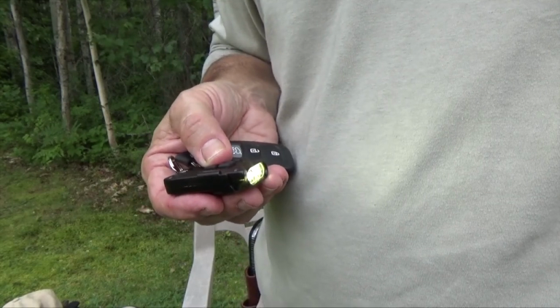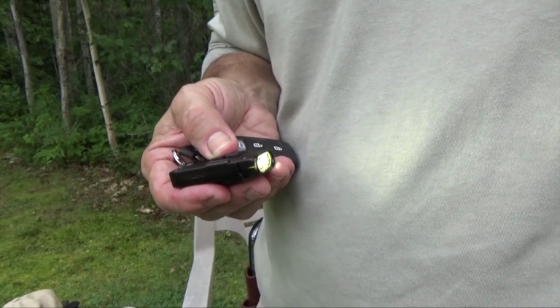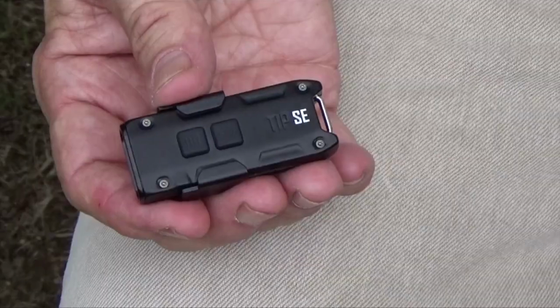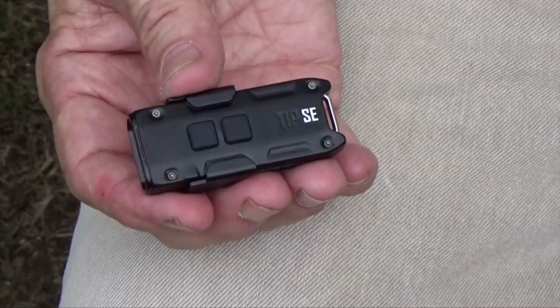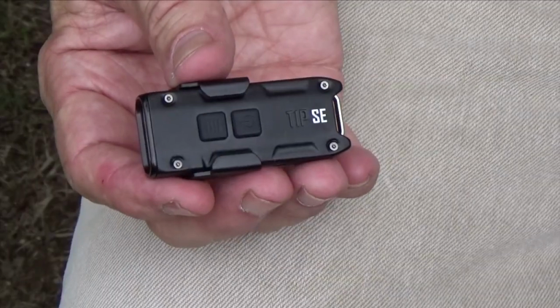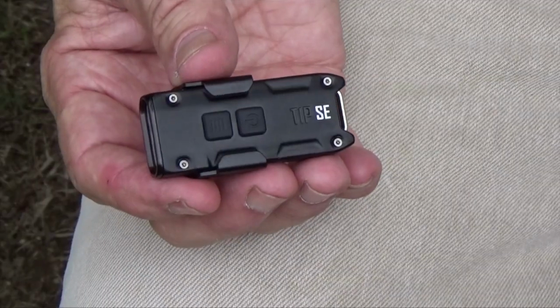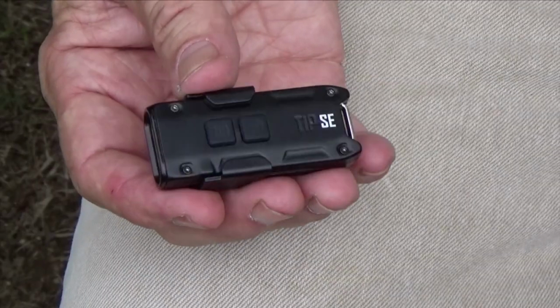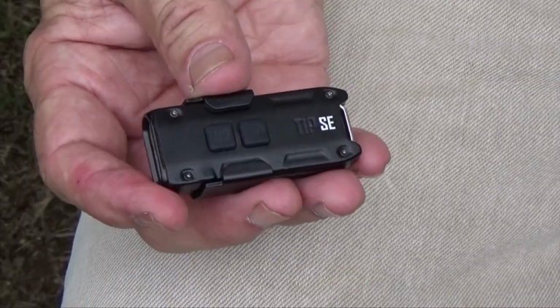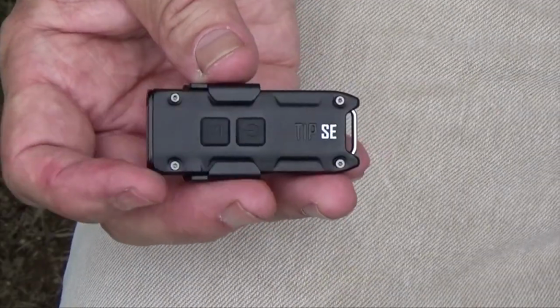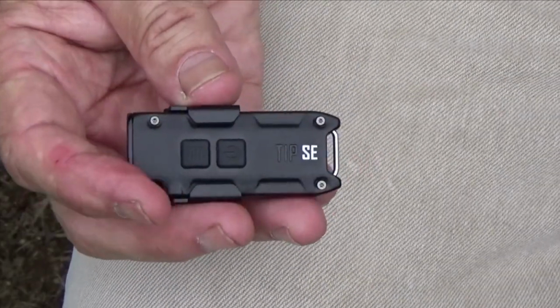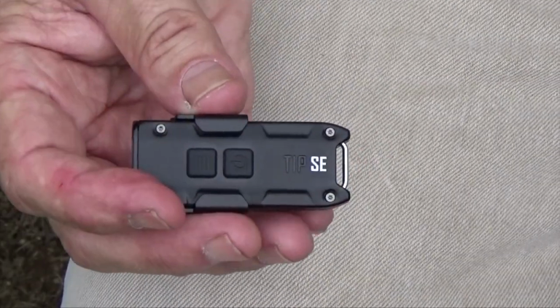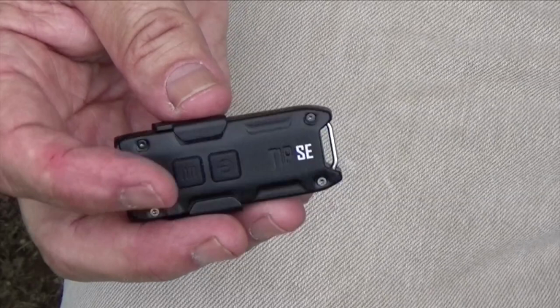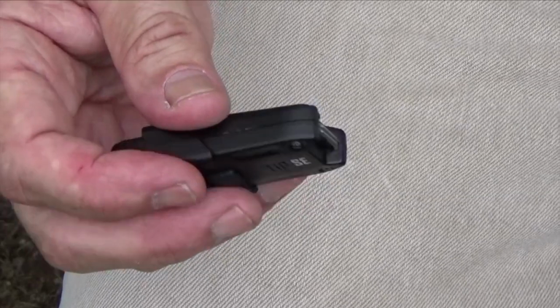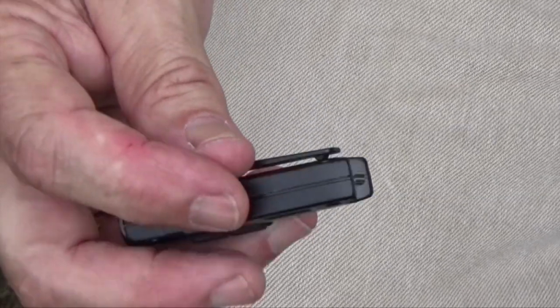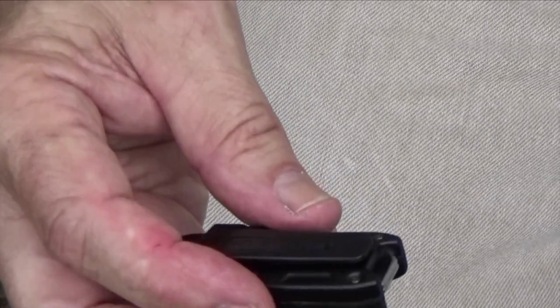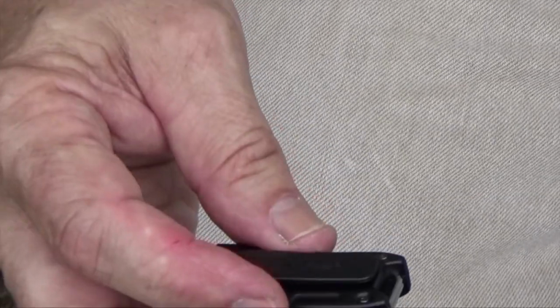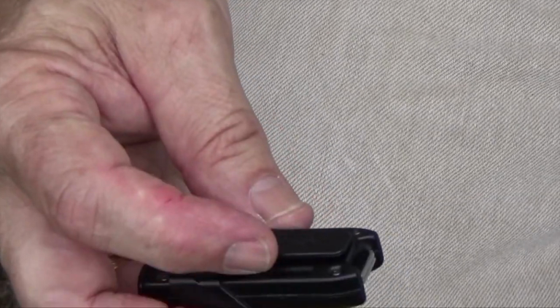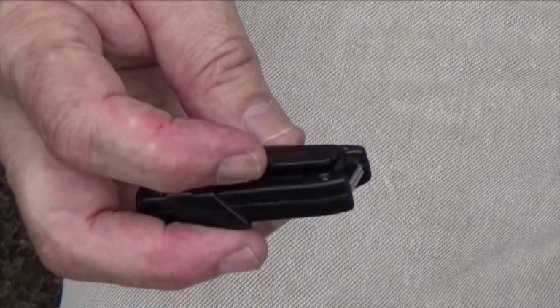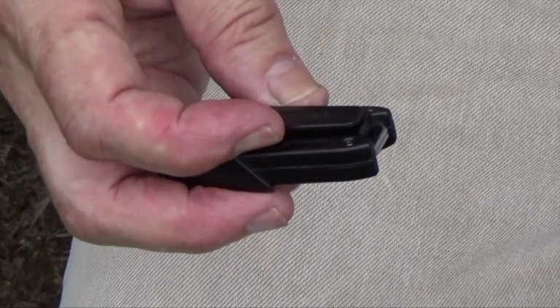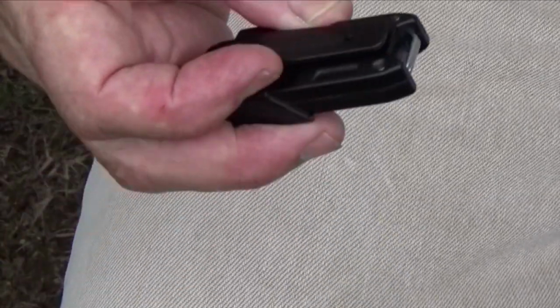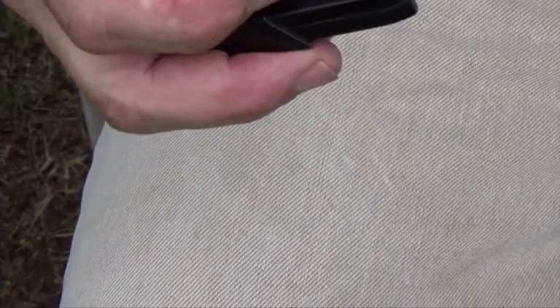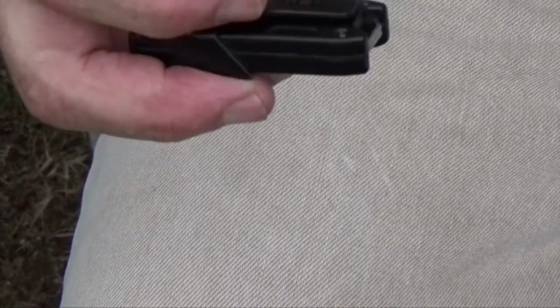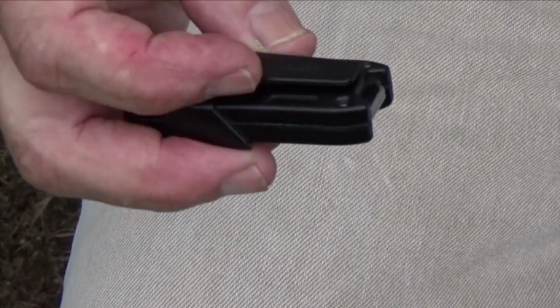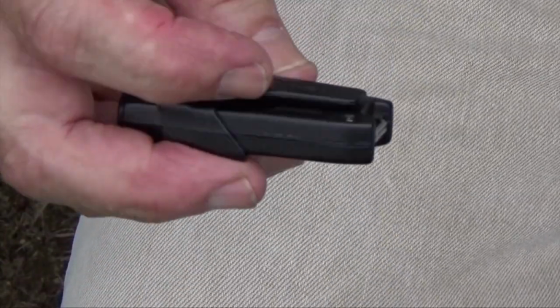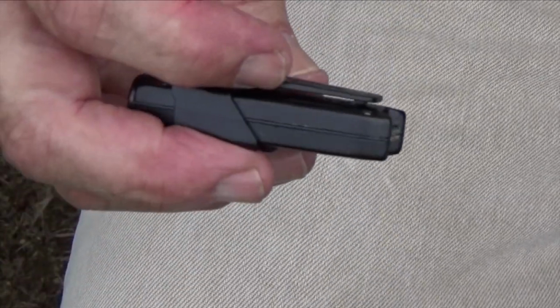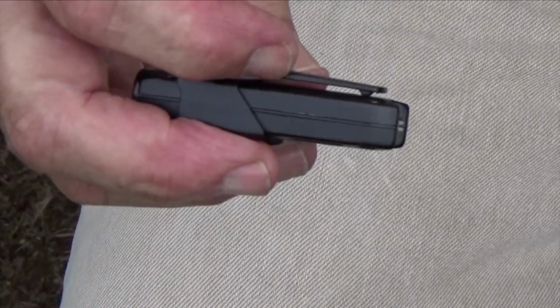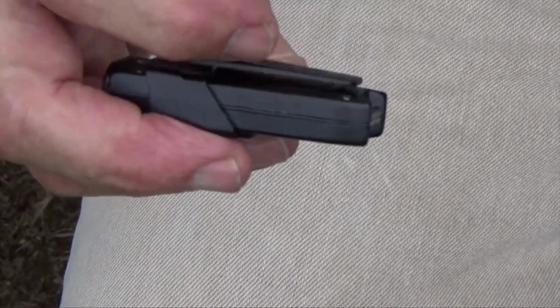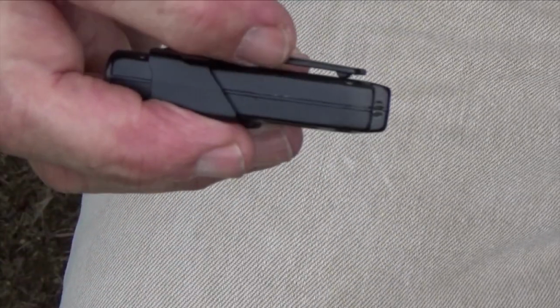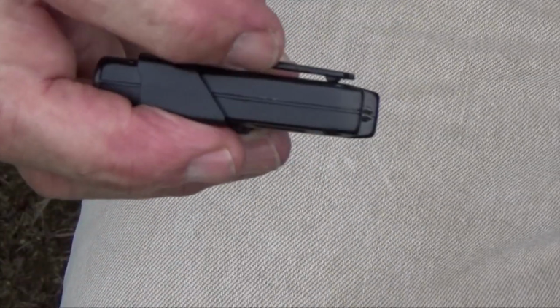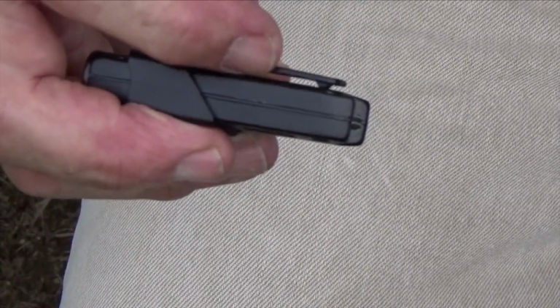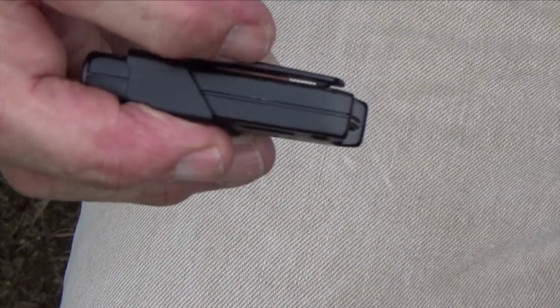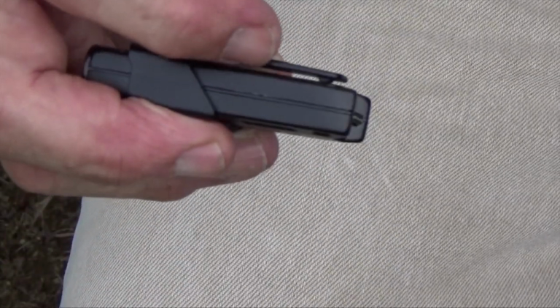And like many small flashlights, it has a clip right here — a pocket clip.